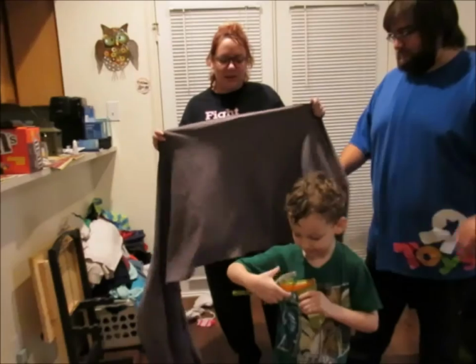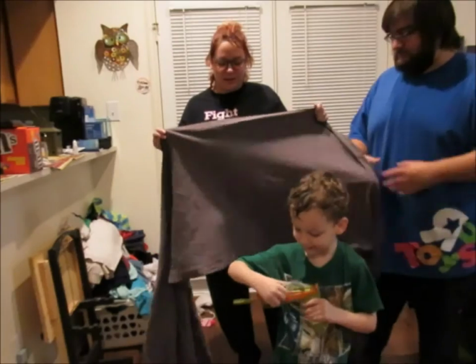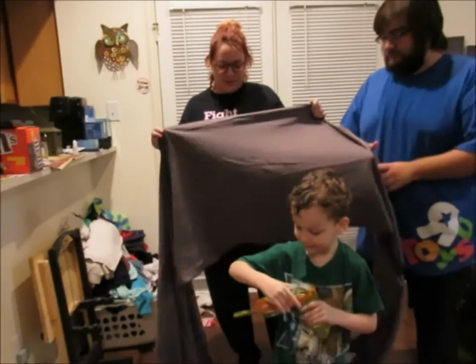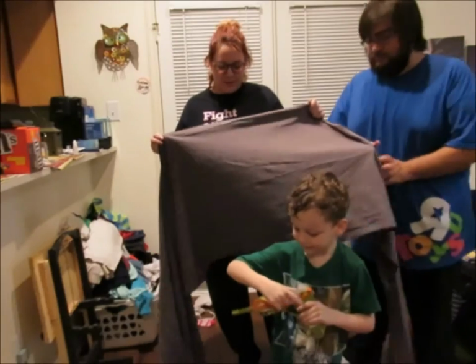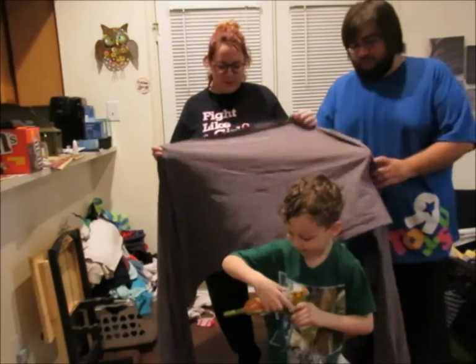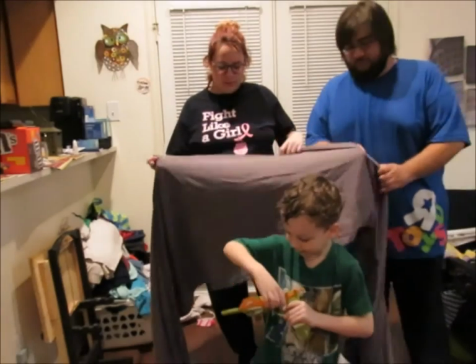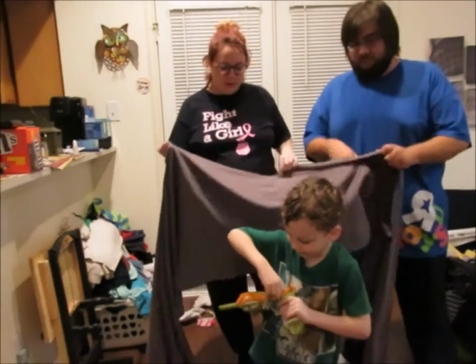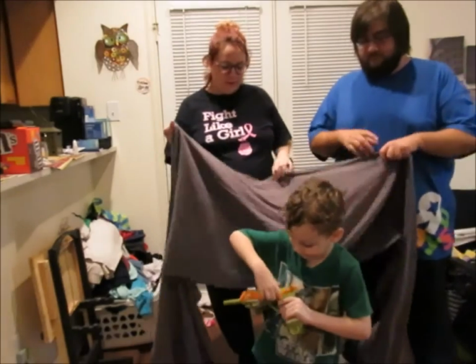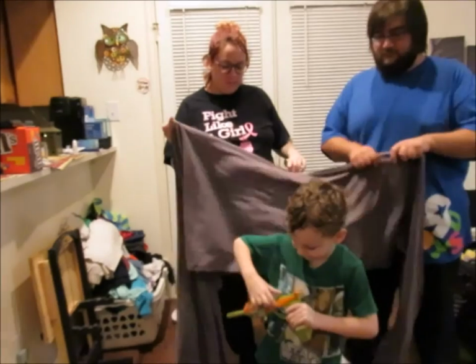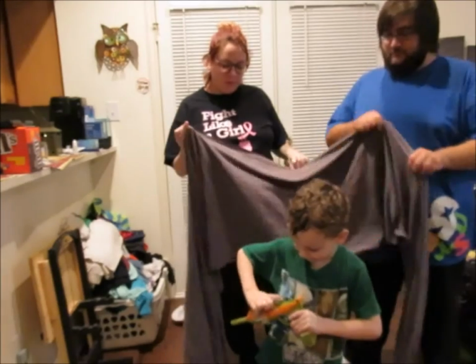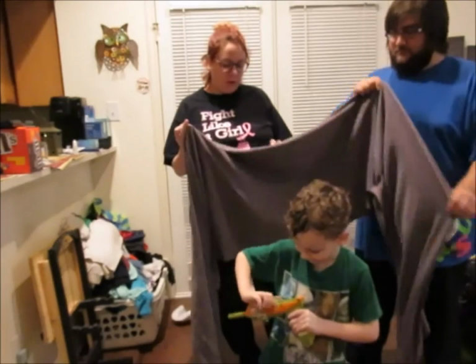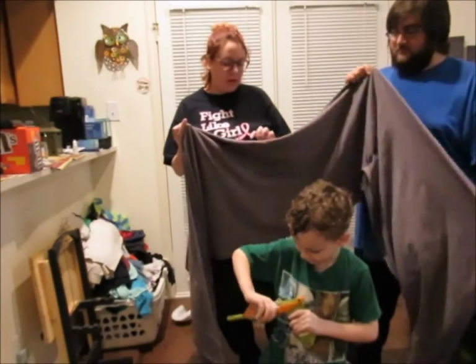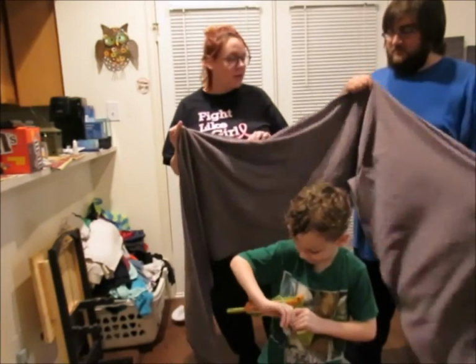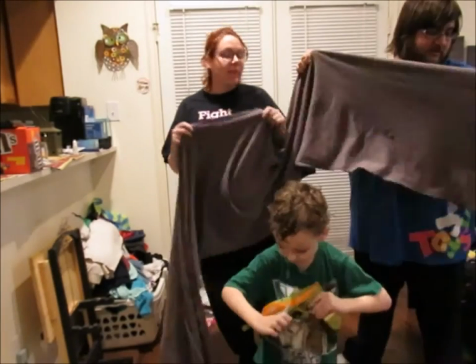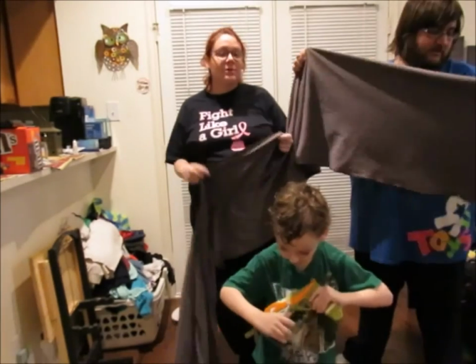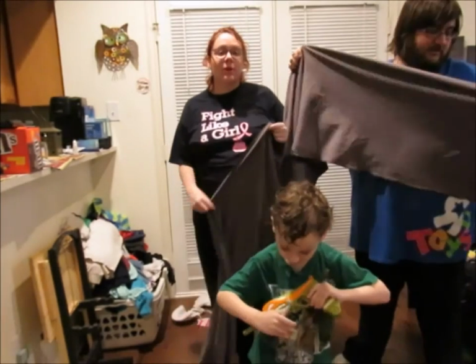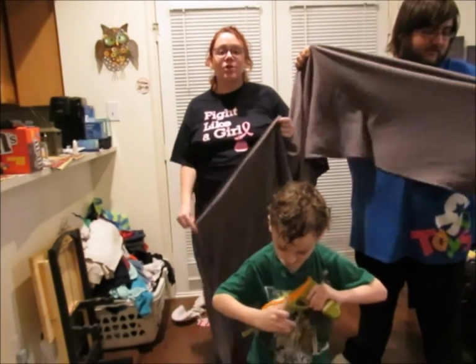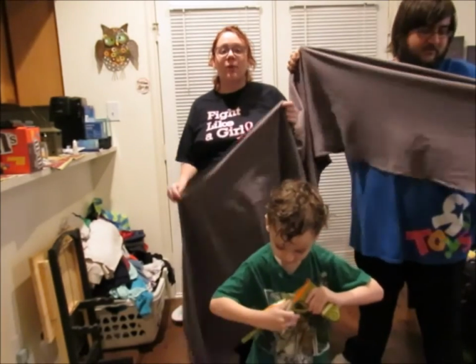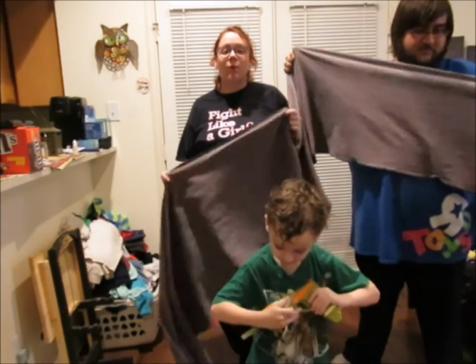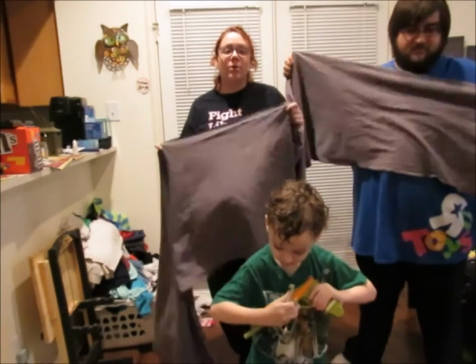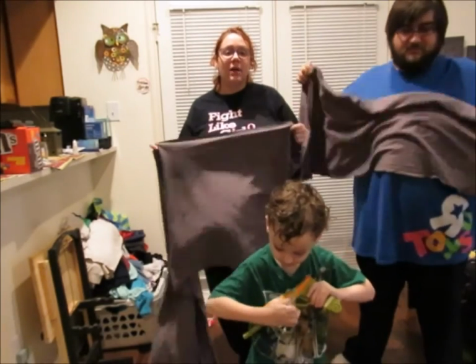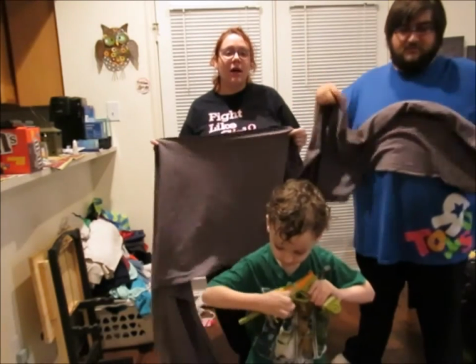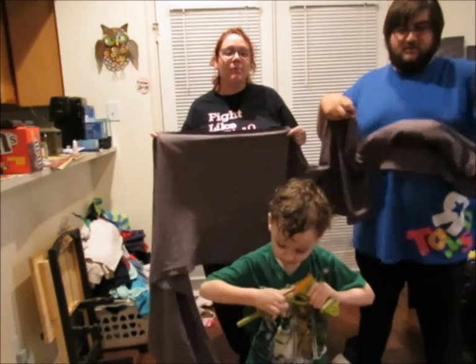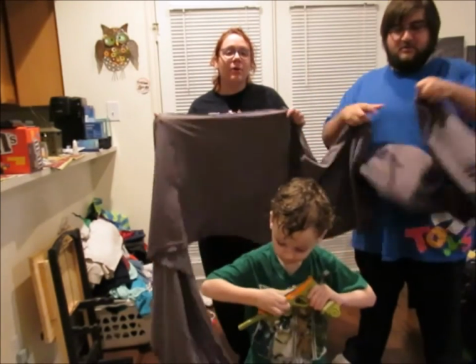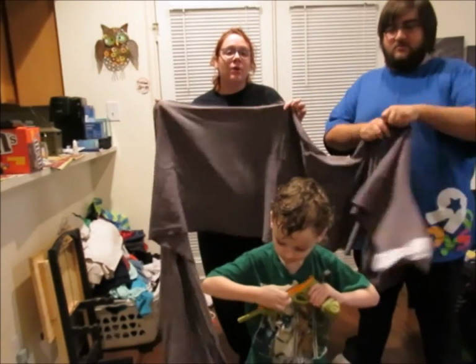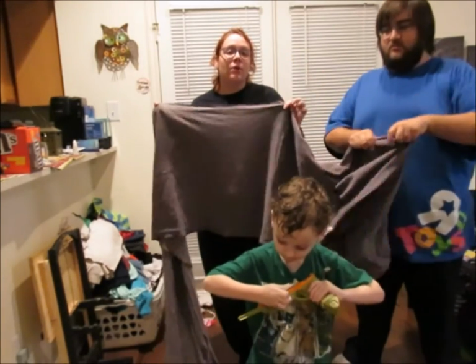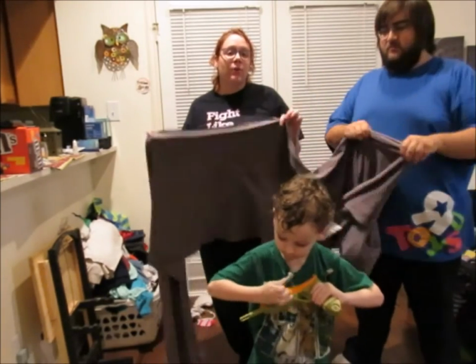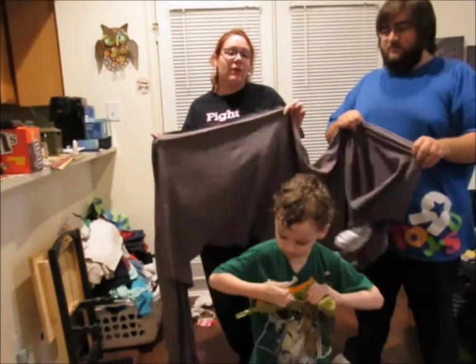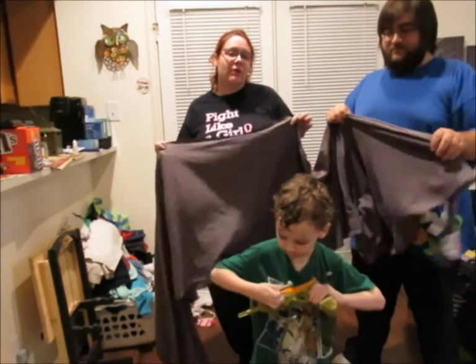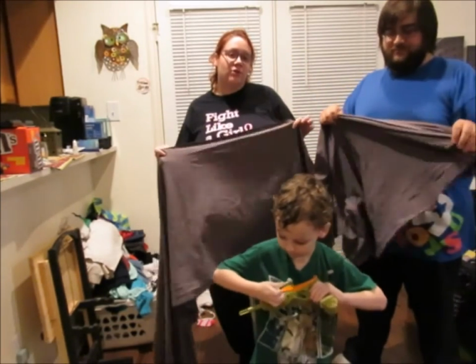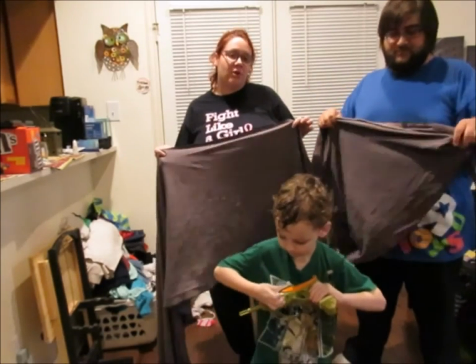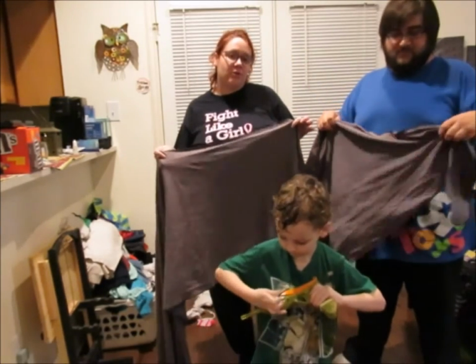Alright, I found the middle part. So we're going to try one more time without instructions.